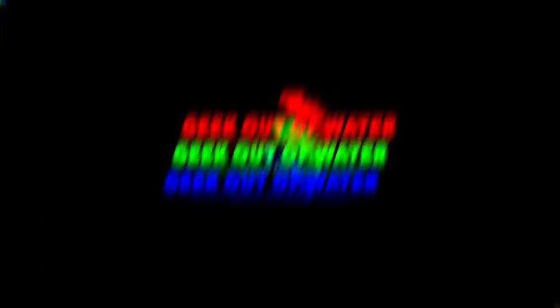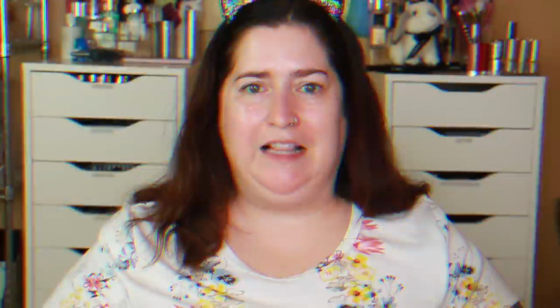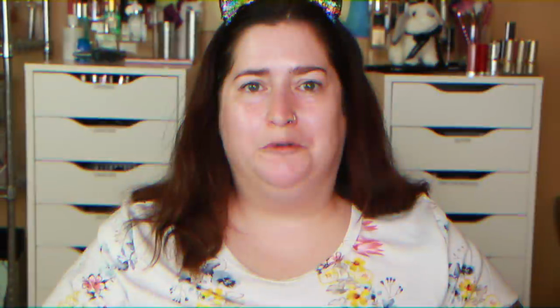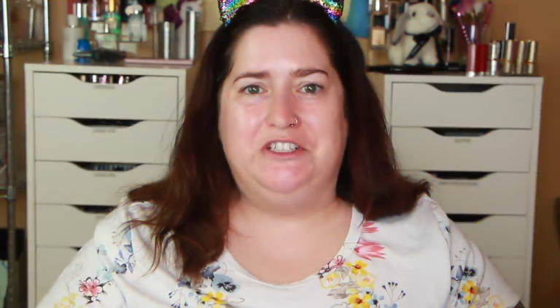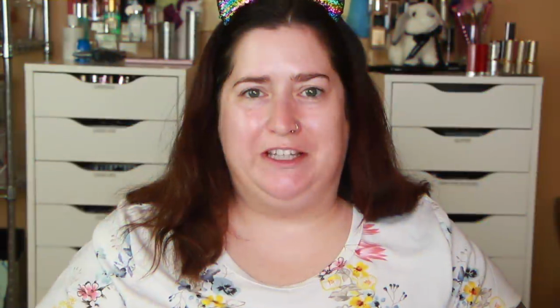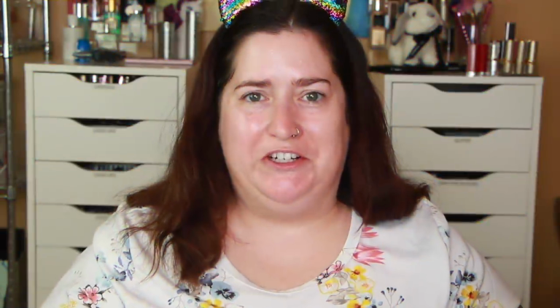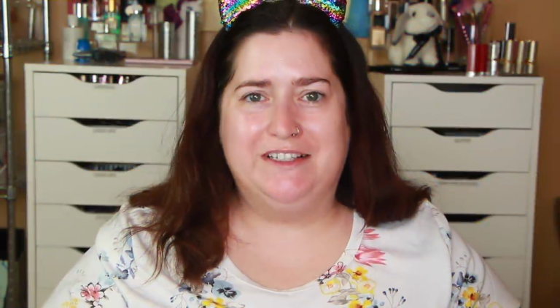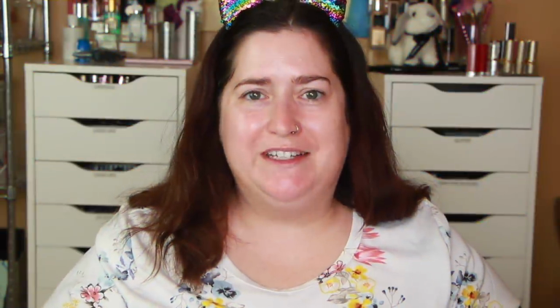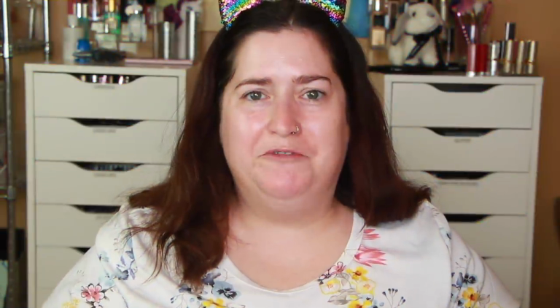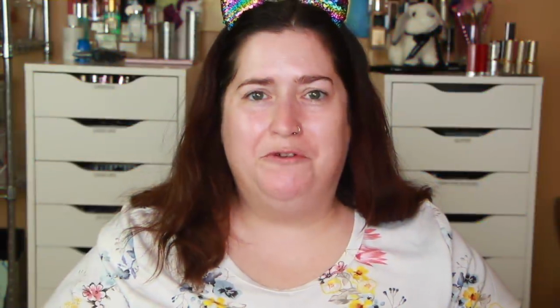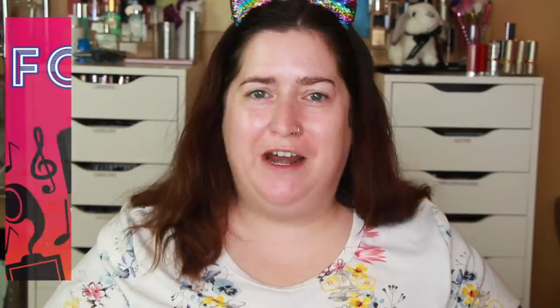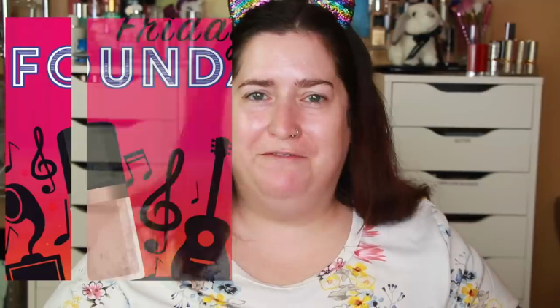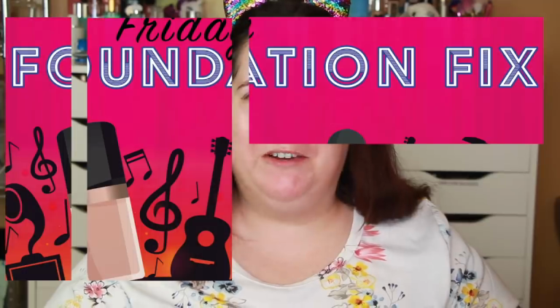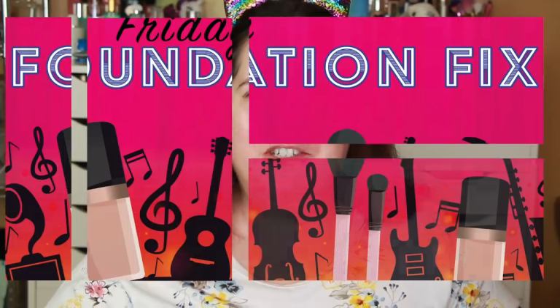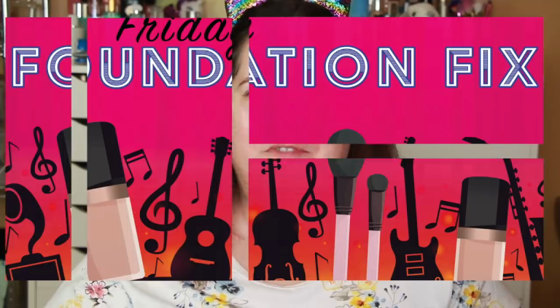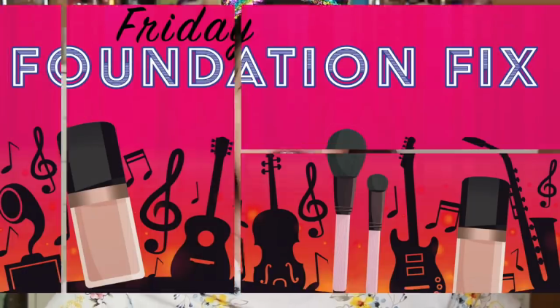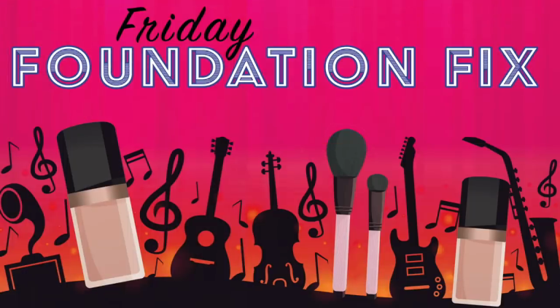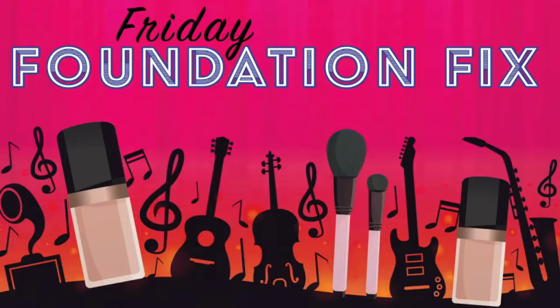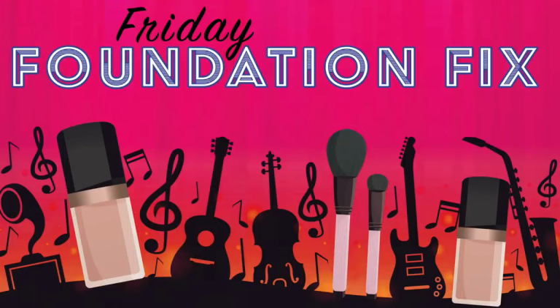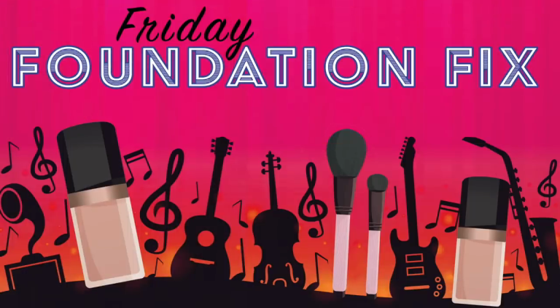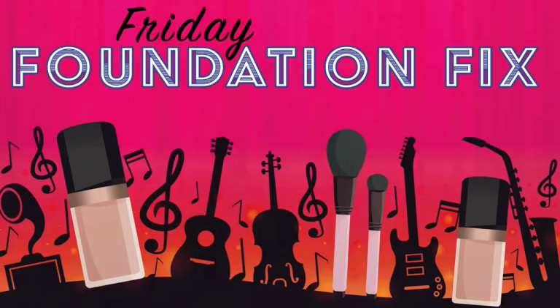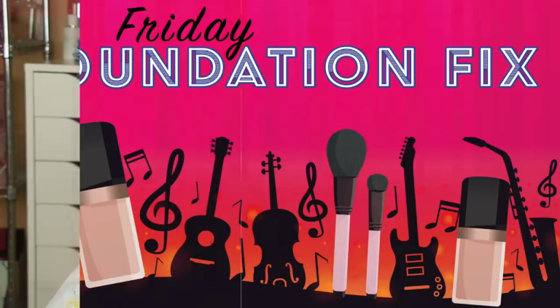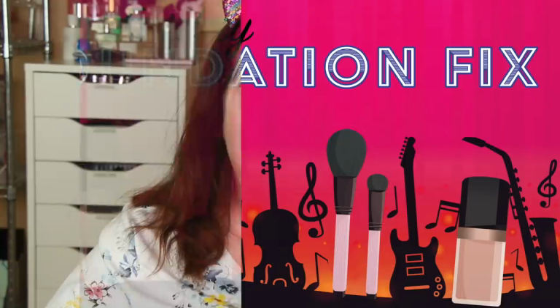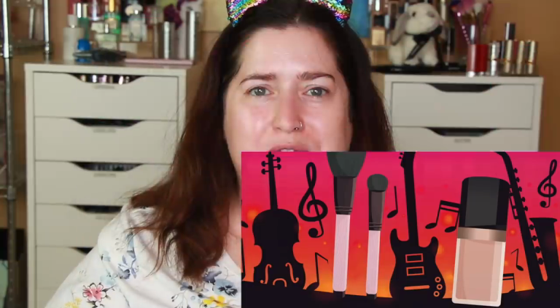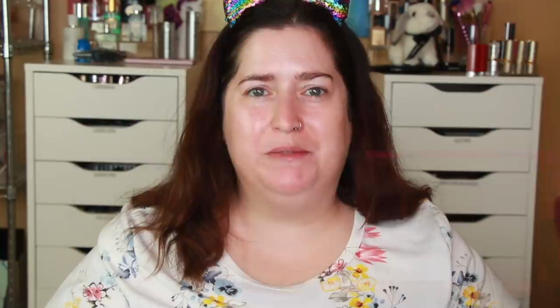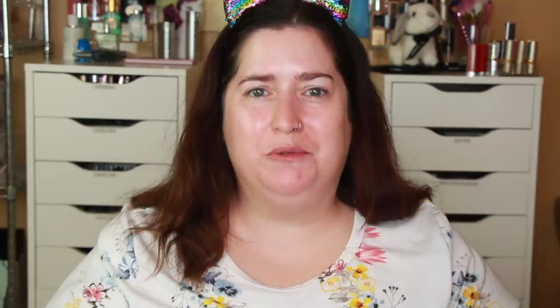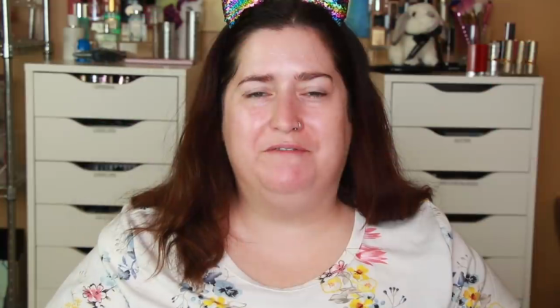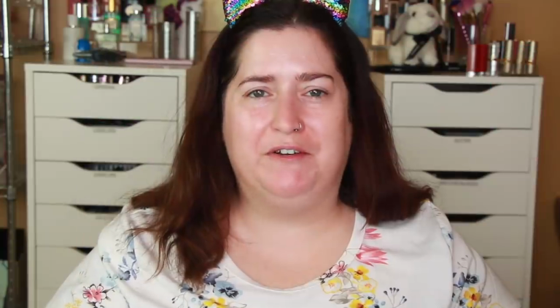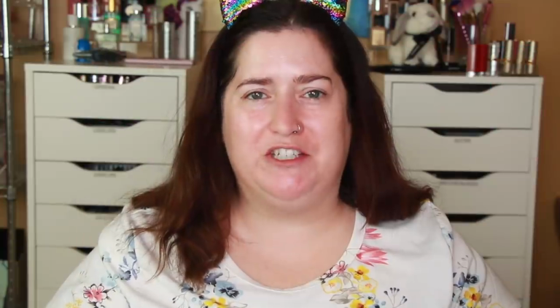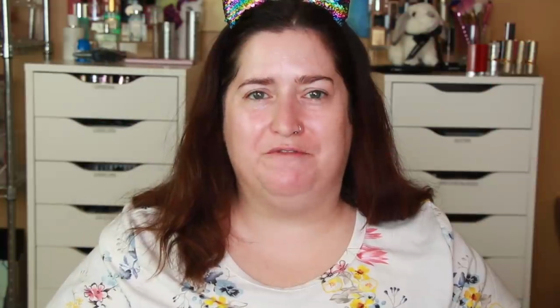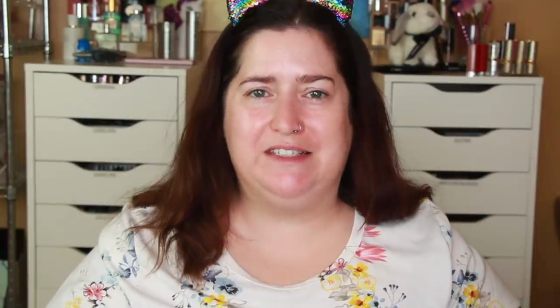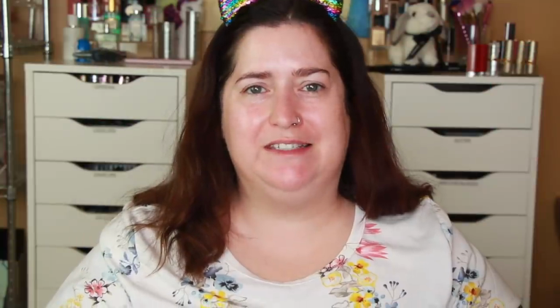Hello world, Shelly here, and it's time for your Friday Foundation Fix, where you can get your fix of foundation reviews in between foundation fests.